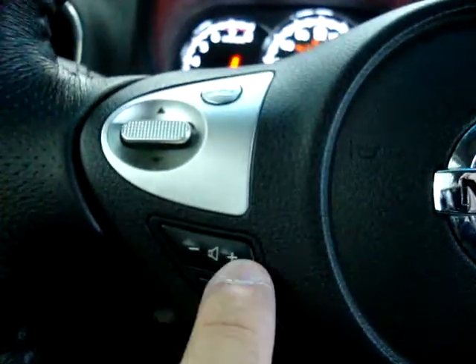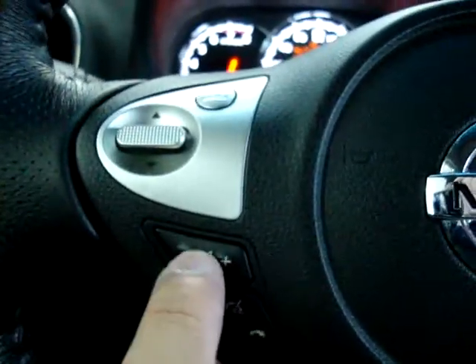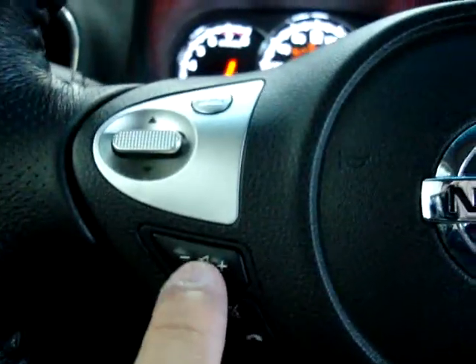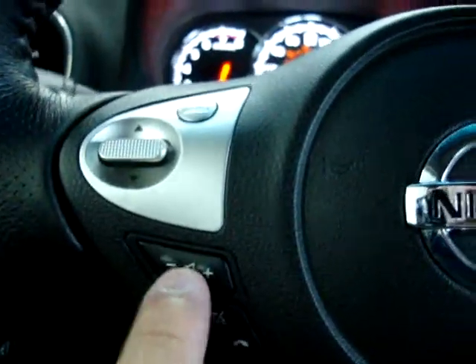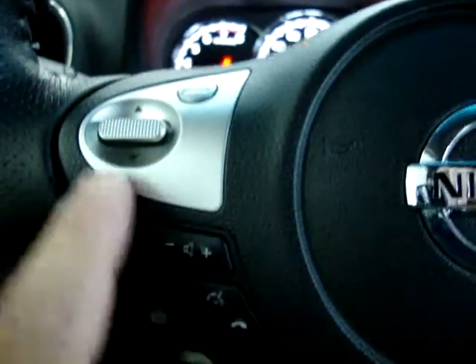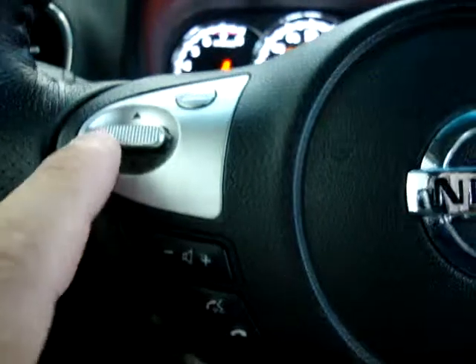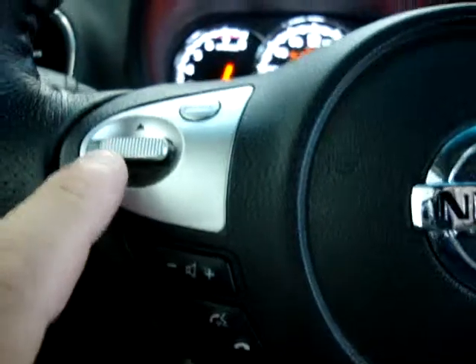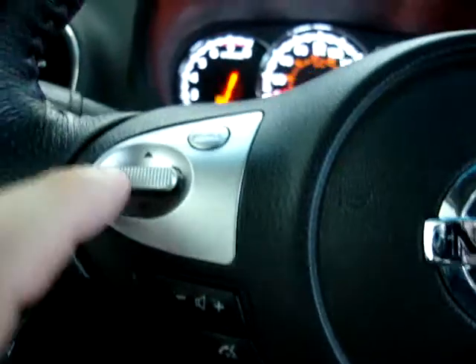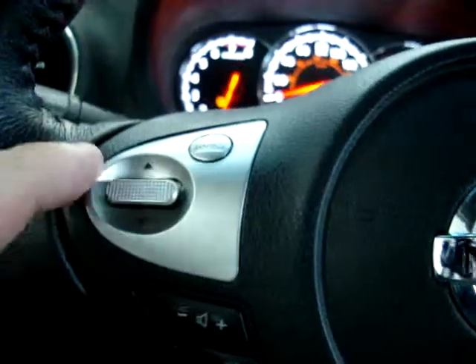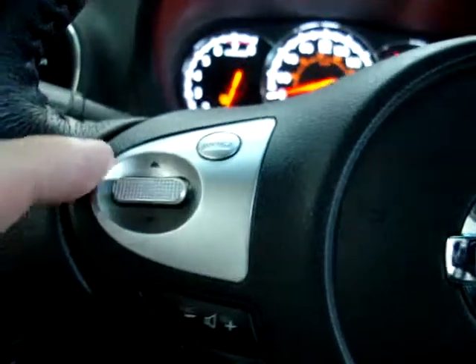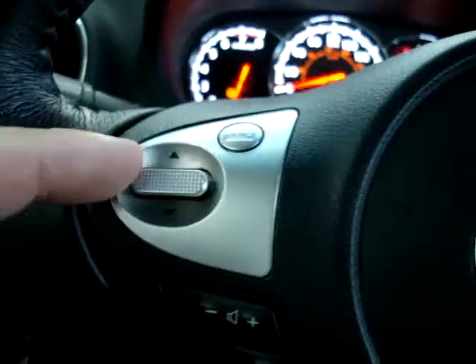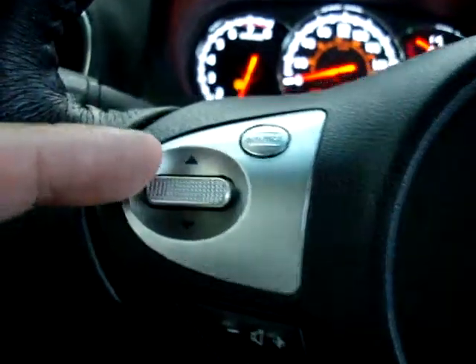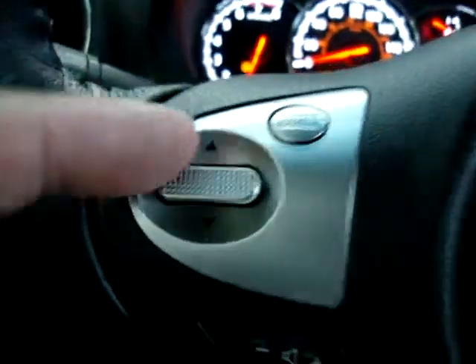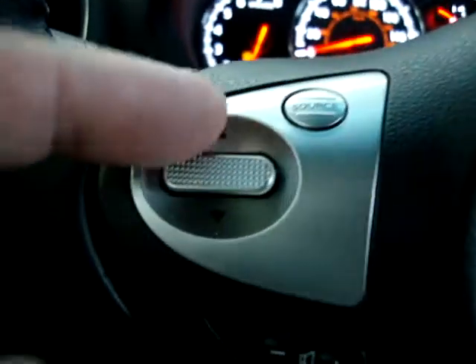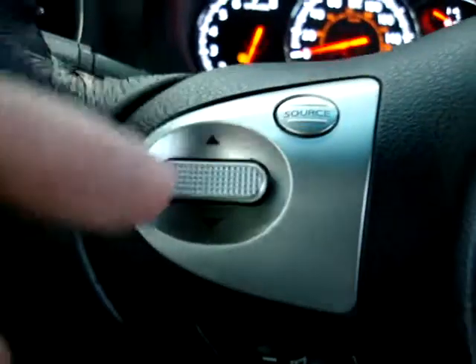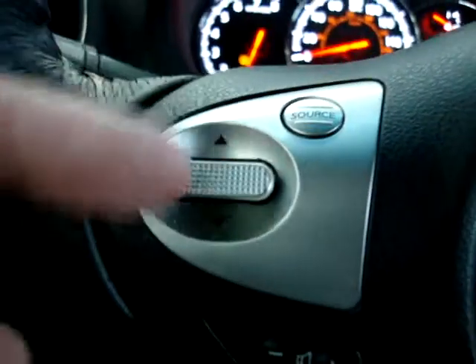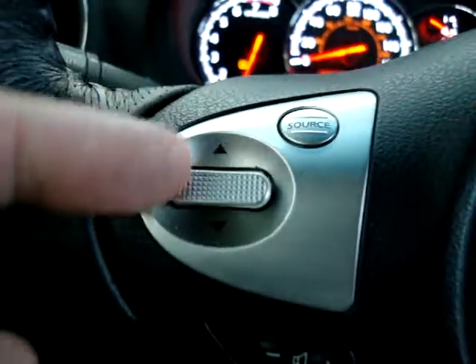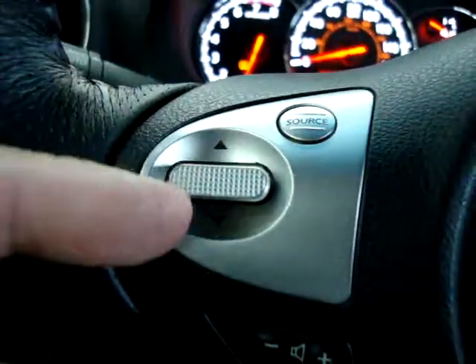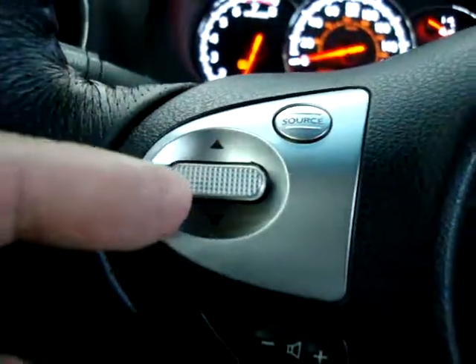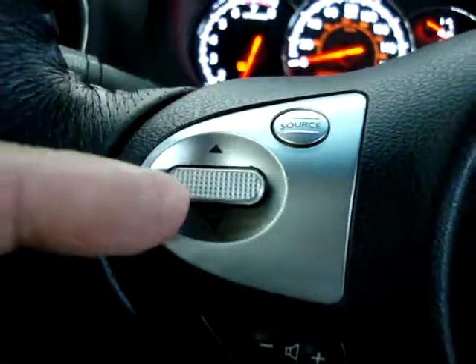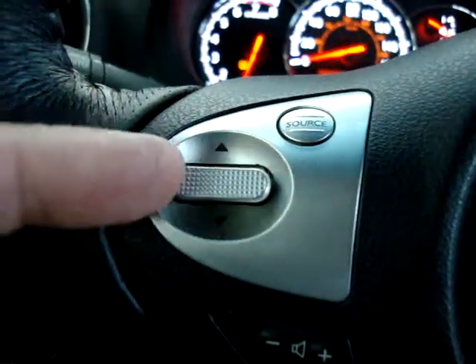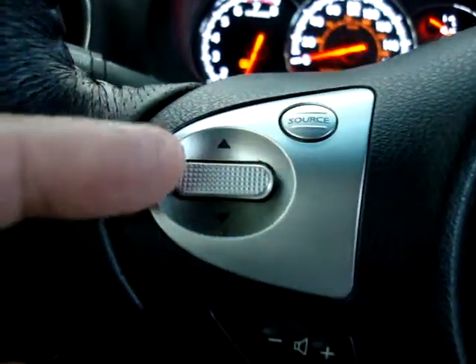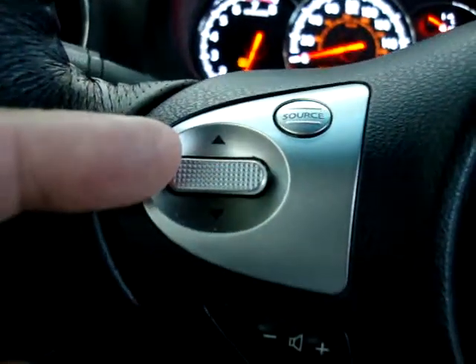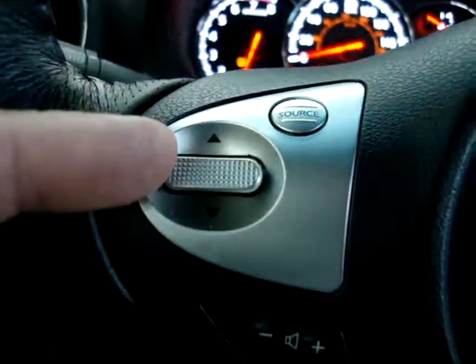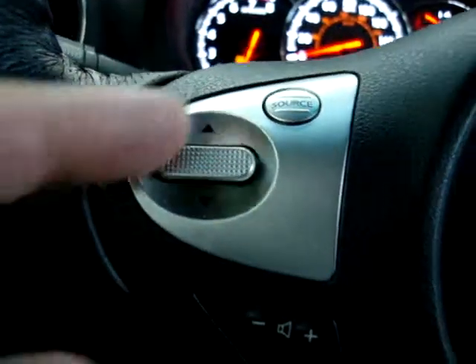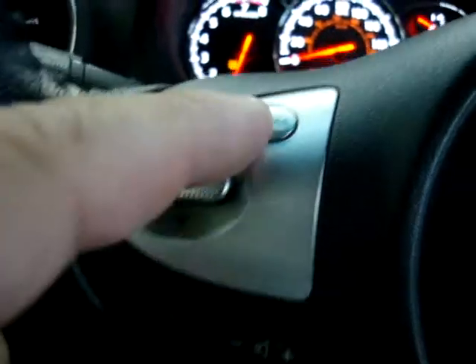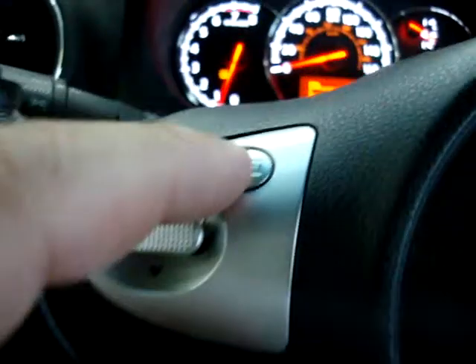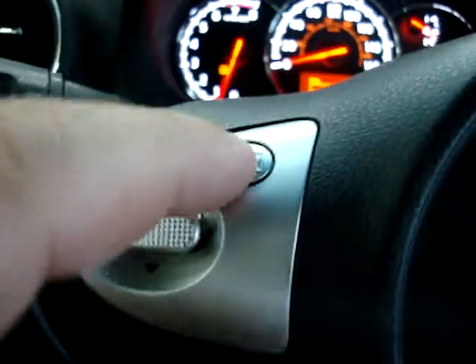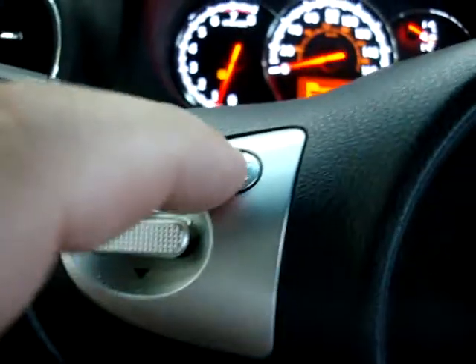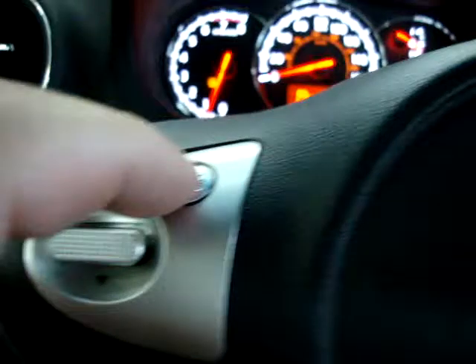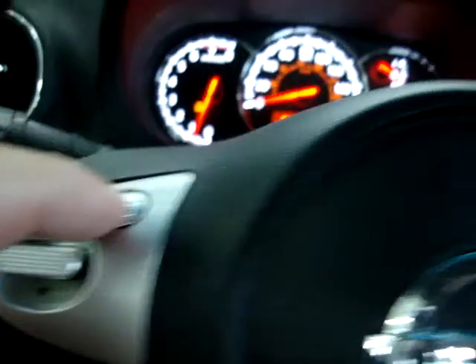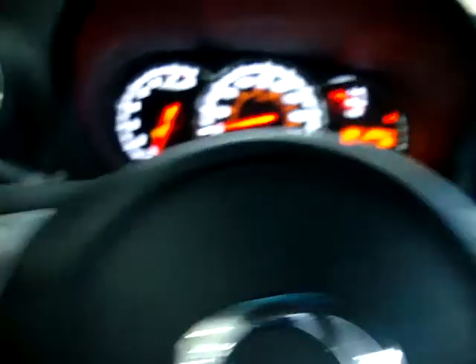Here are your volume controls. This is to seek and move up and down about the stations you have saved, and the source button — I'm going to press it now.